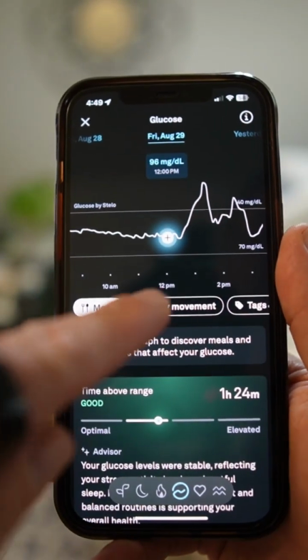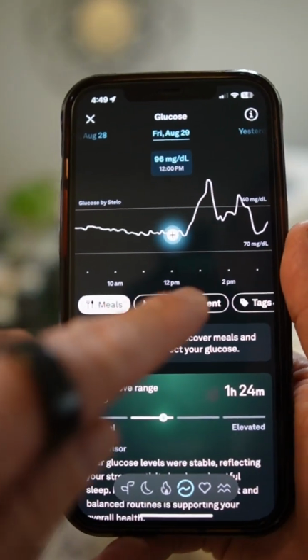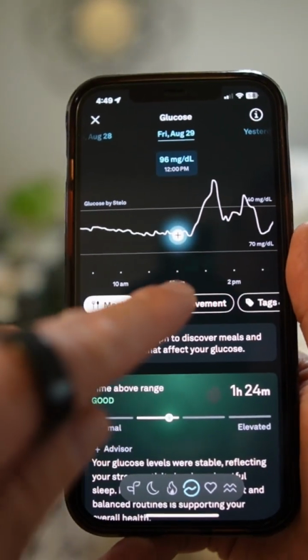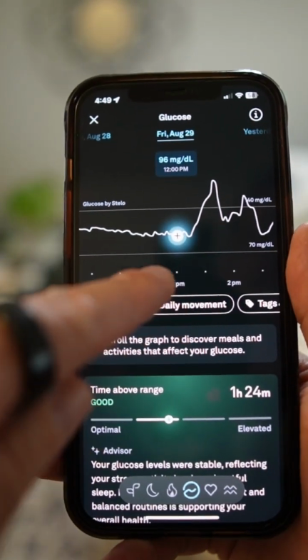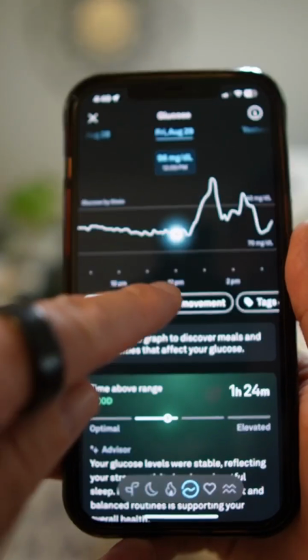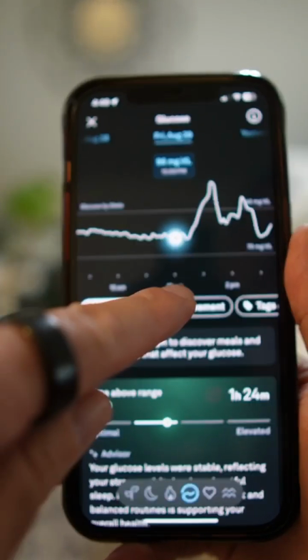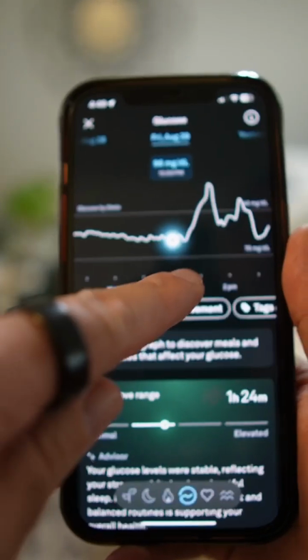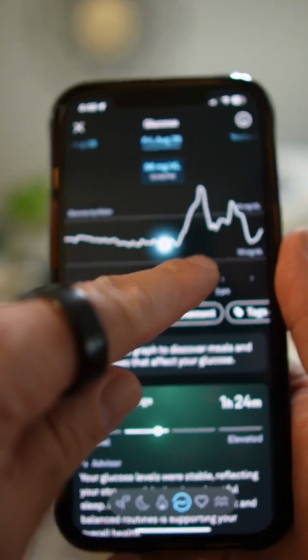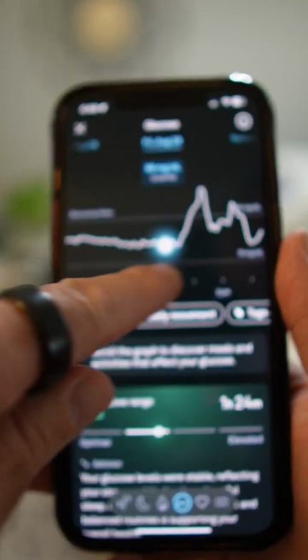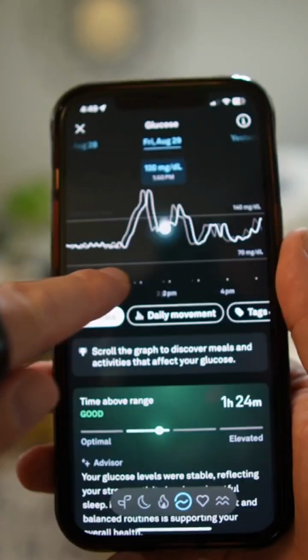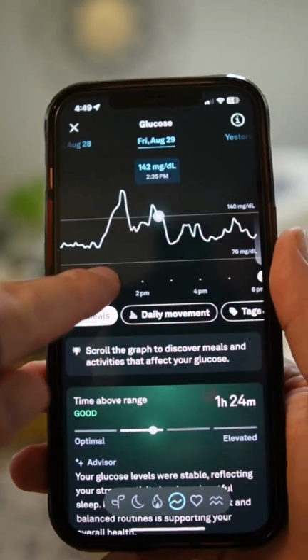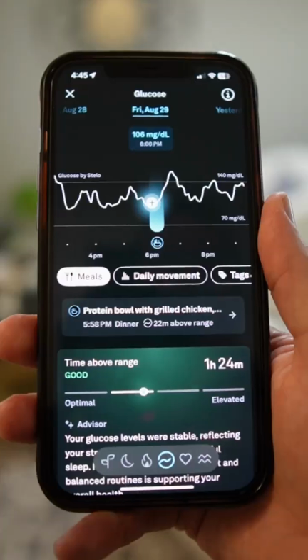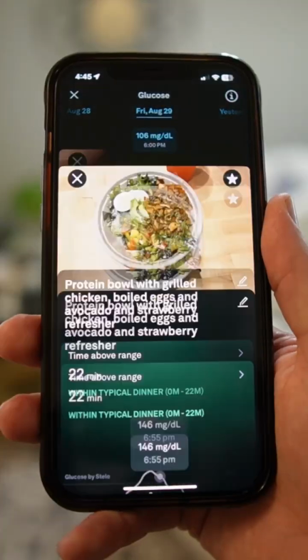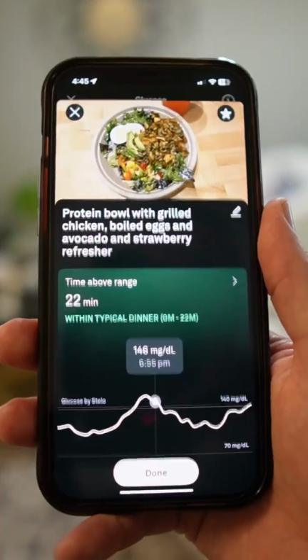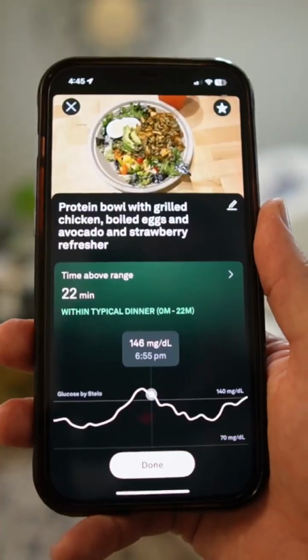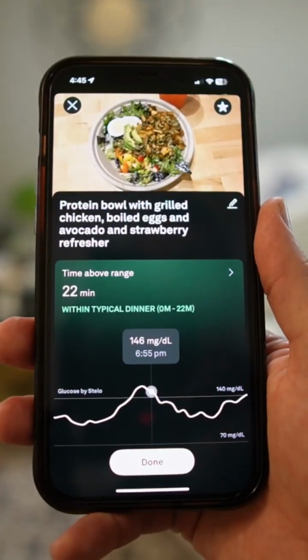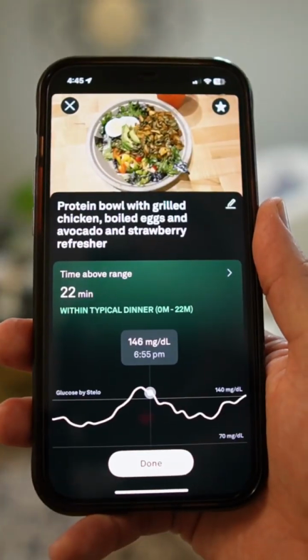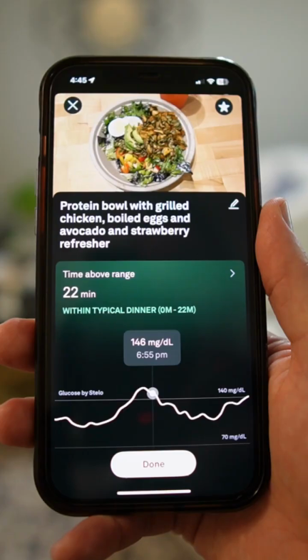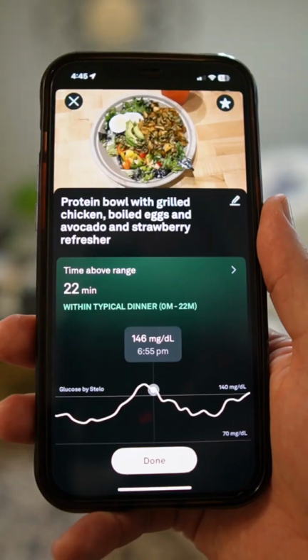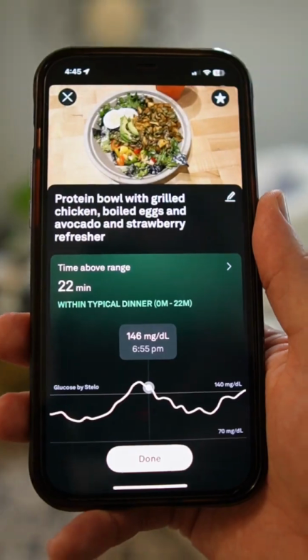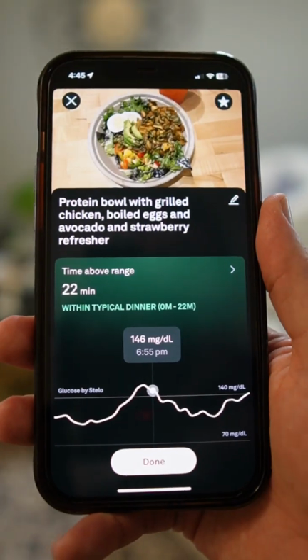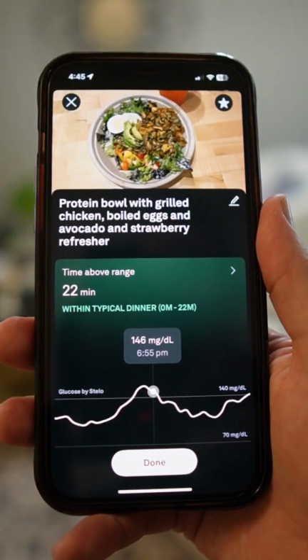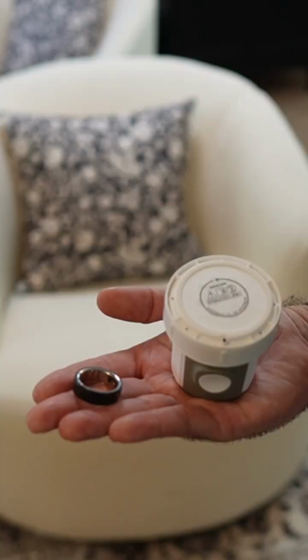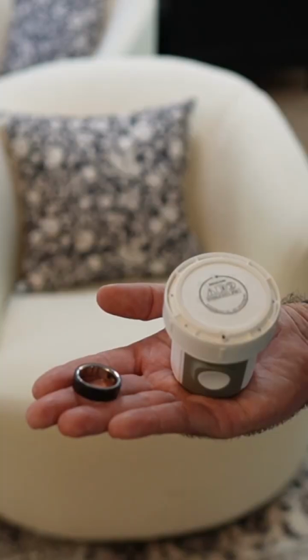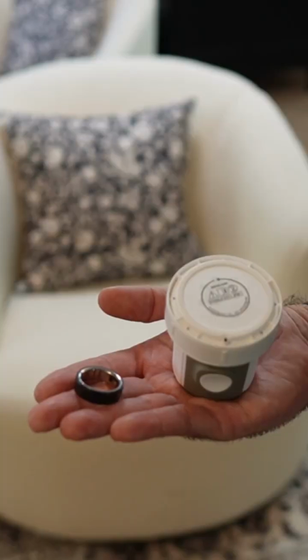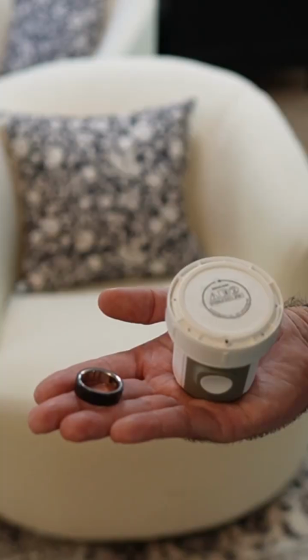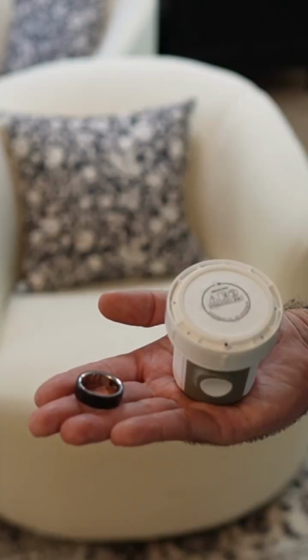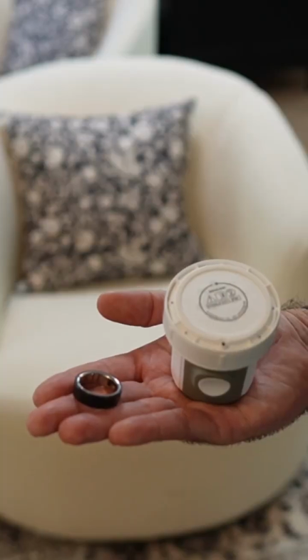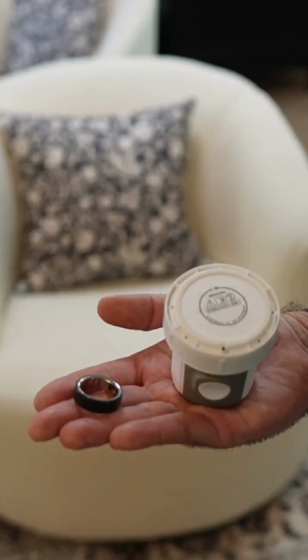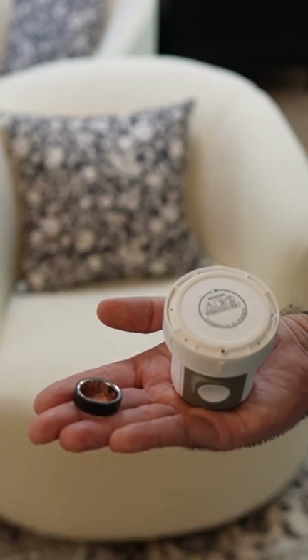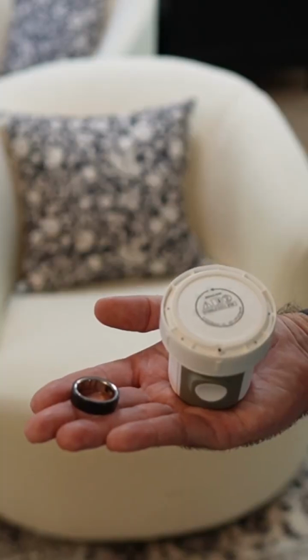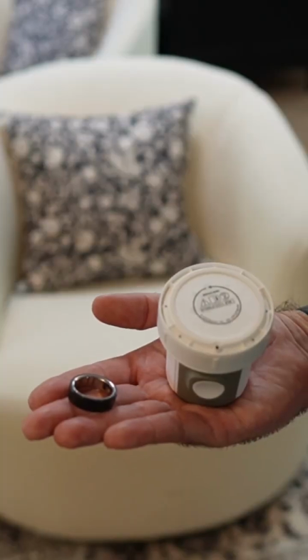So that's a quick look at Oura's Glucose and Meals features combined with the Stelo Continuous Glucose Monitor.